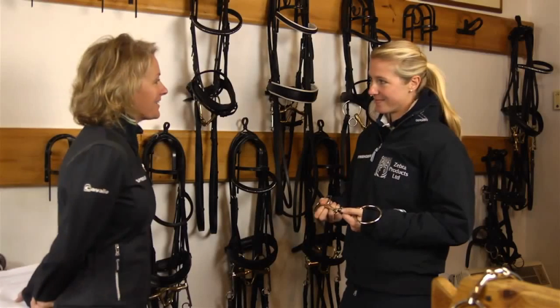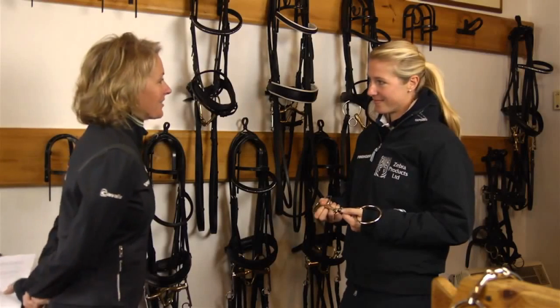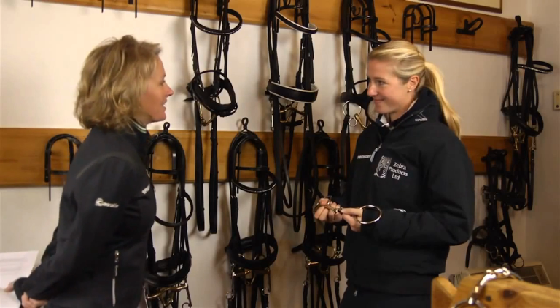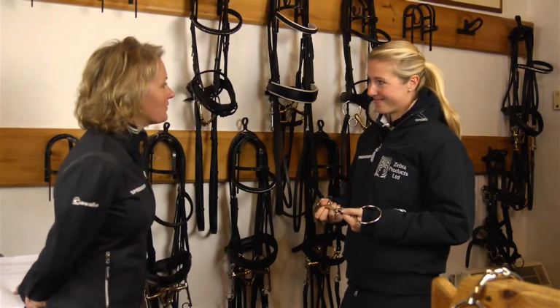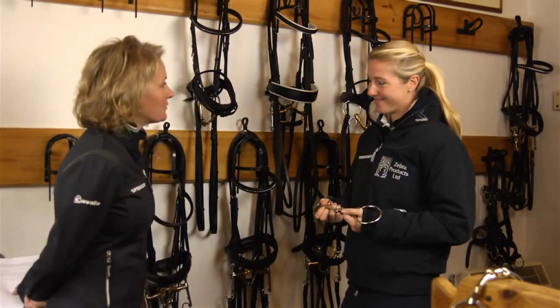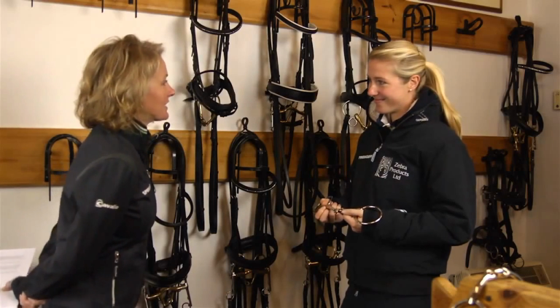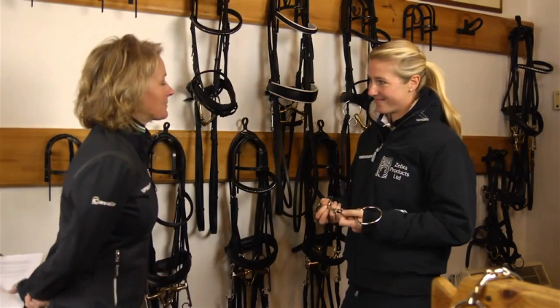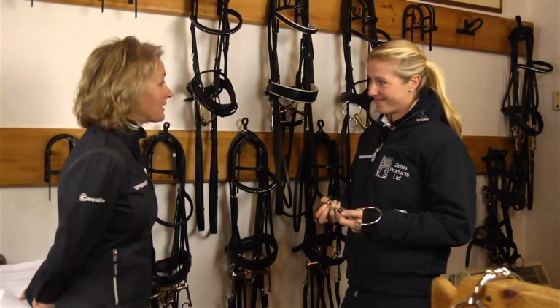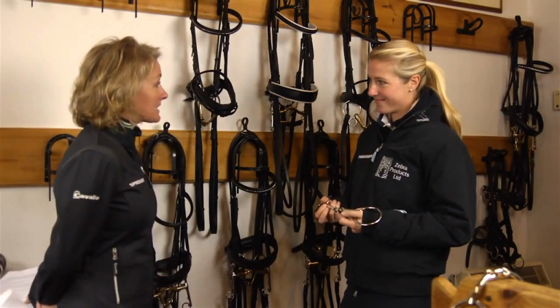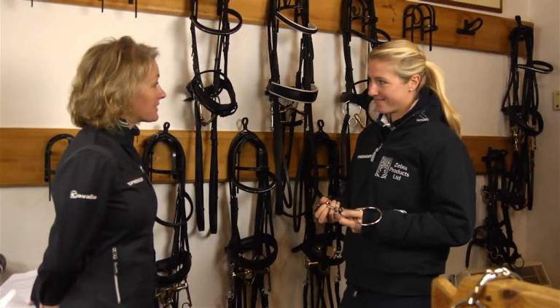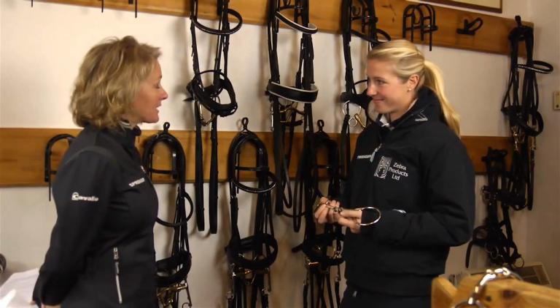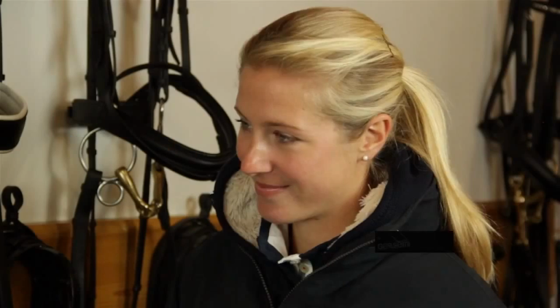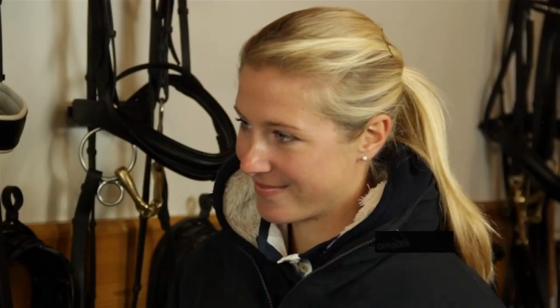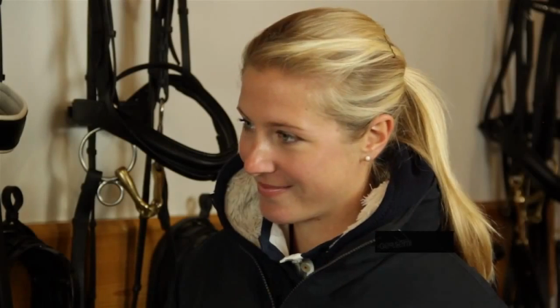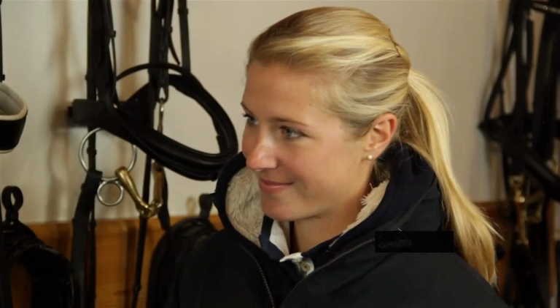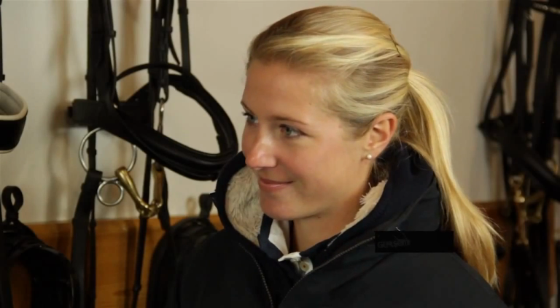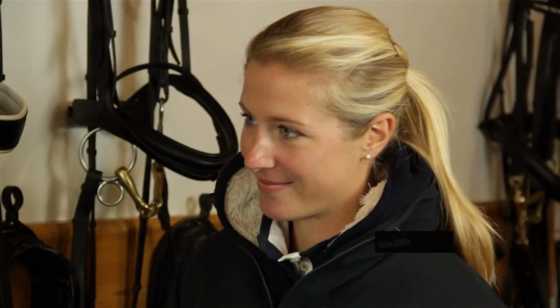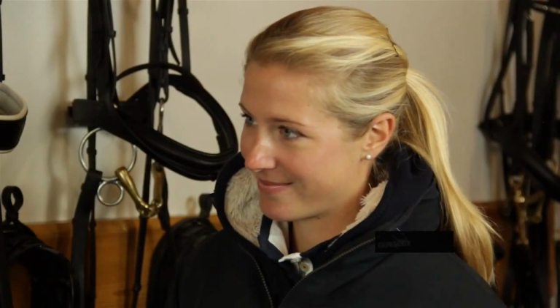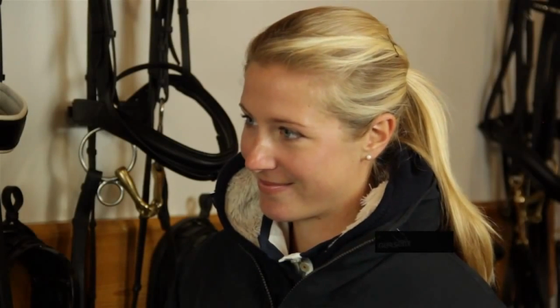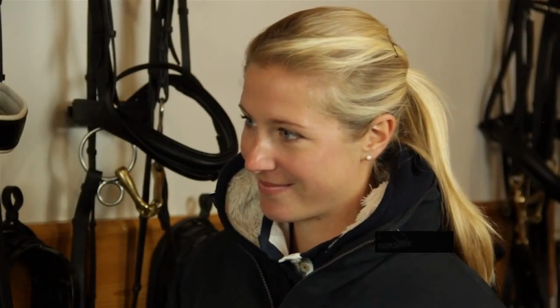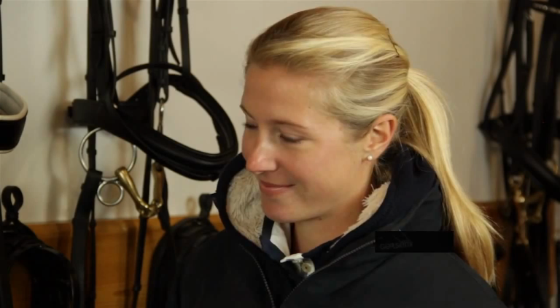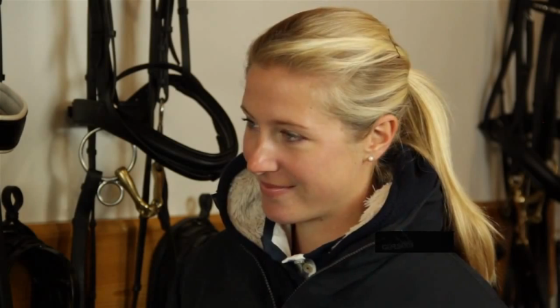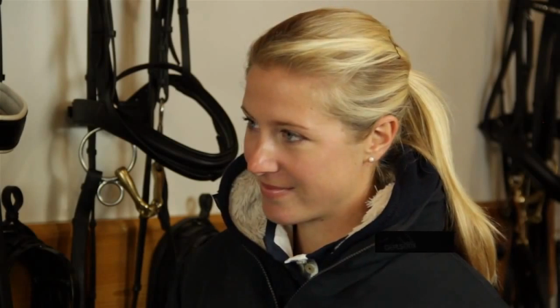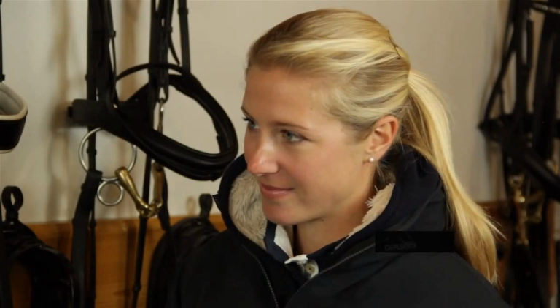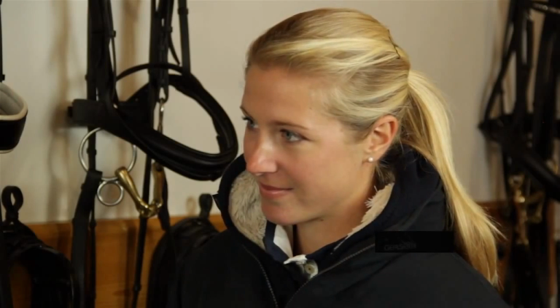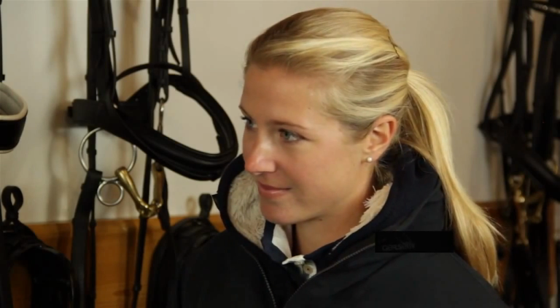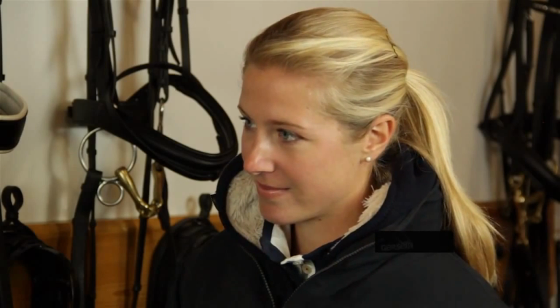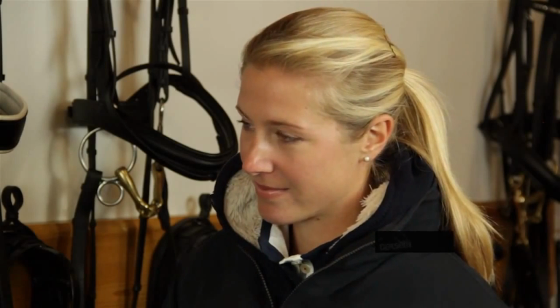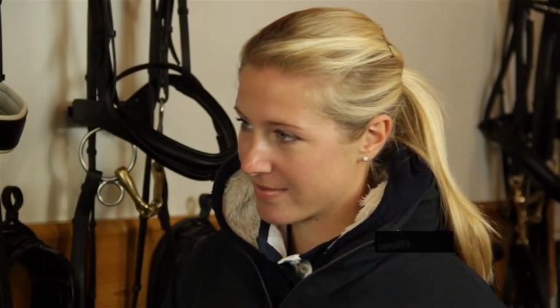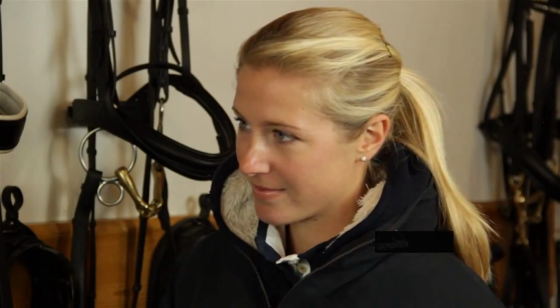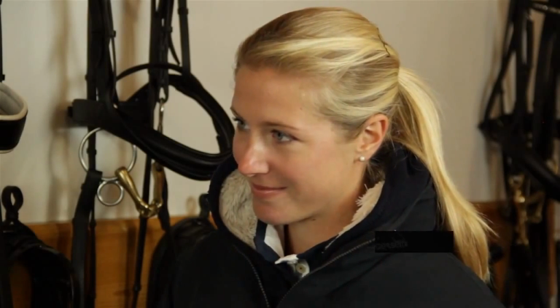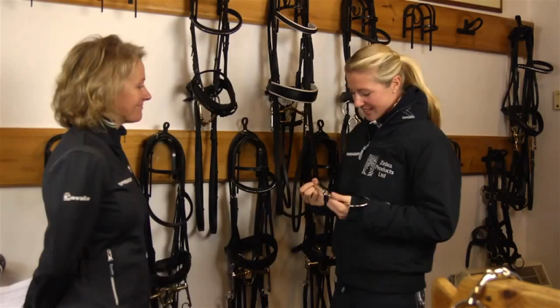Hi Laura, you've used Sprenger Bits for some time now. Please could you give us some insight into why you chose Sprenger Bits?